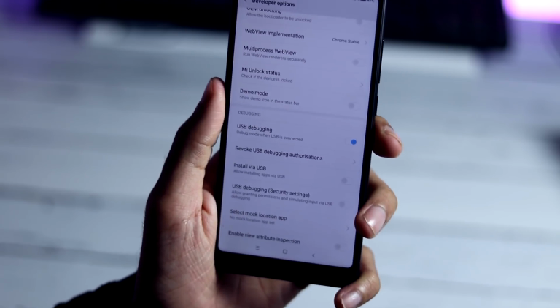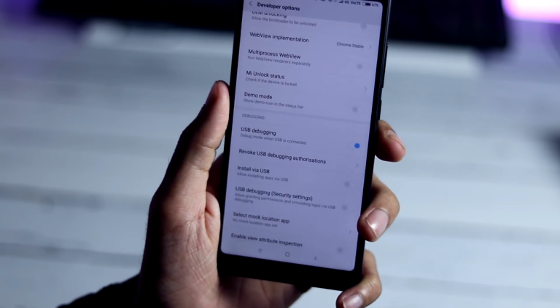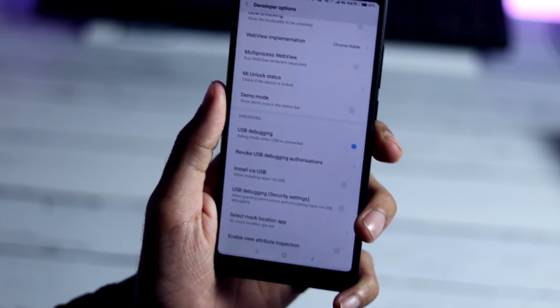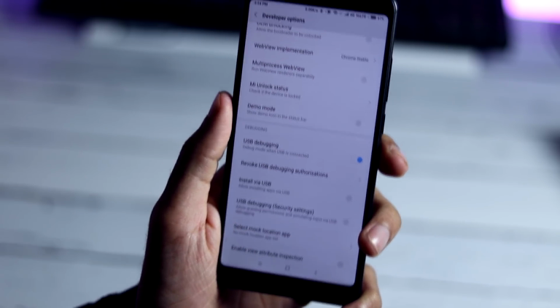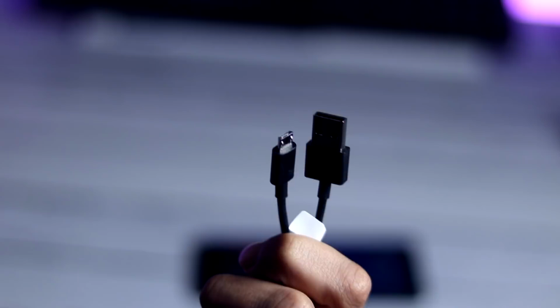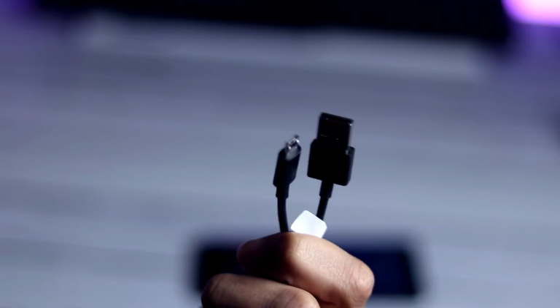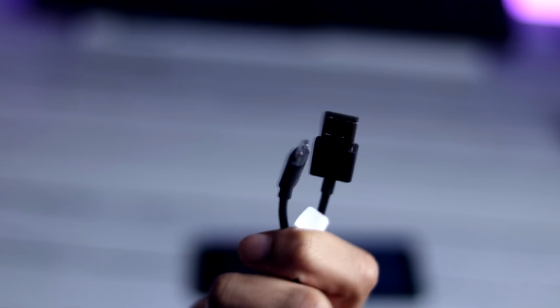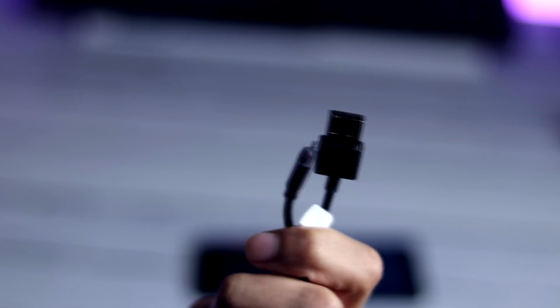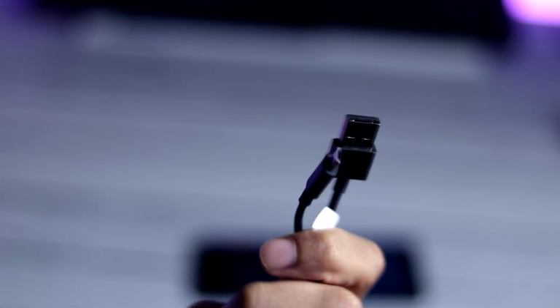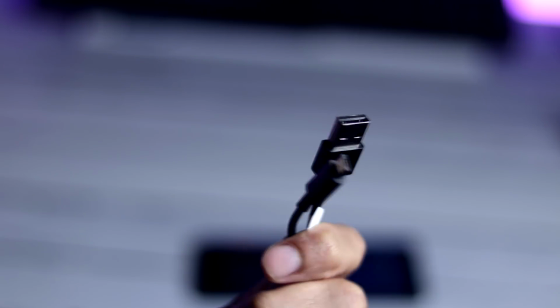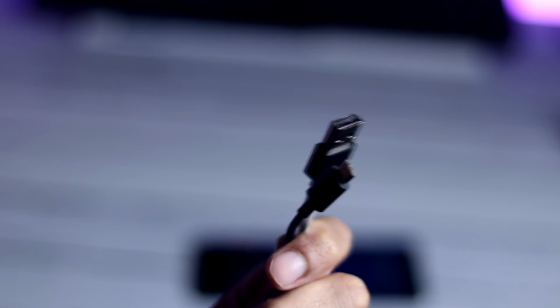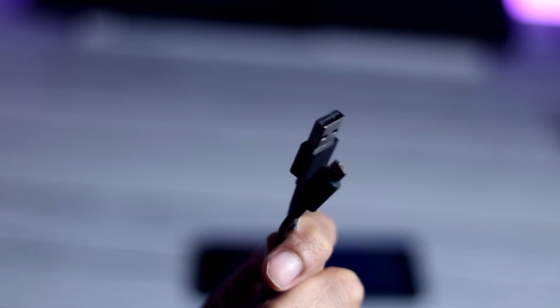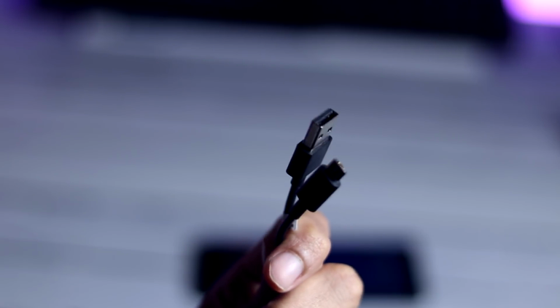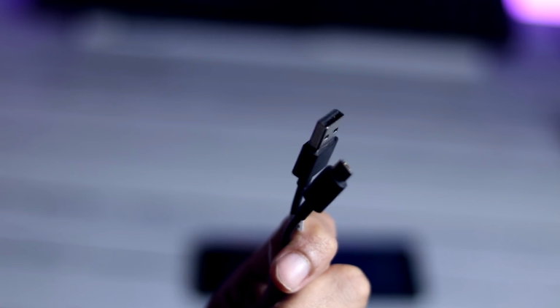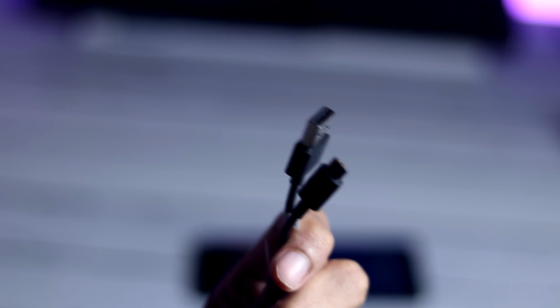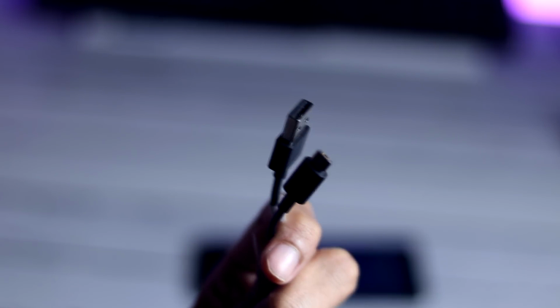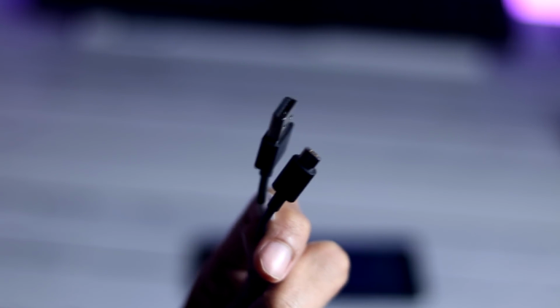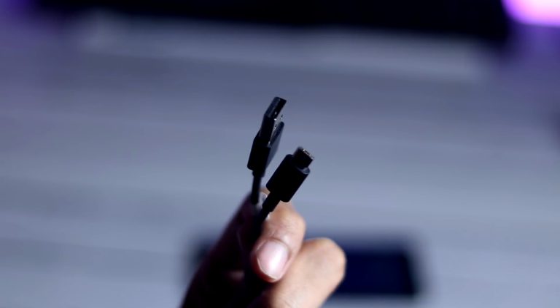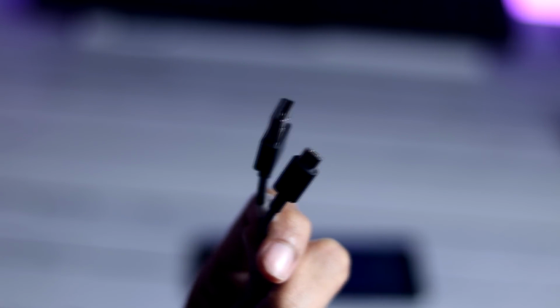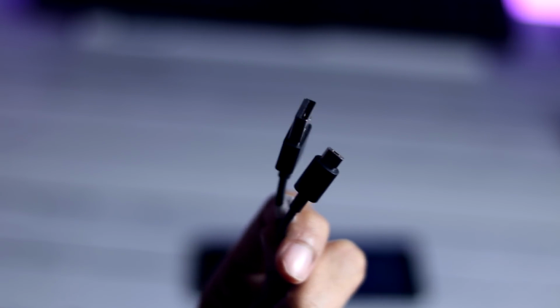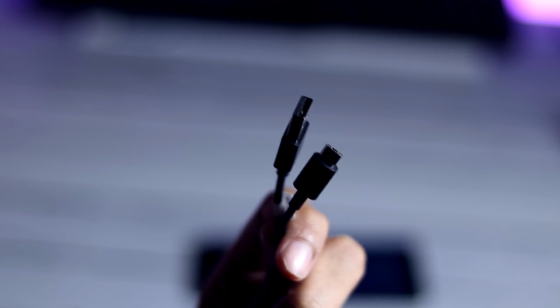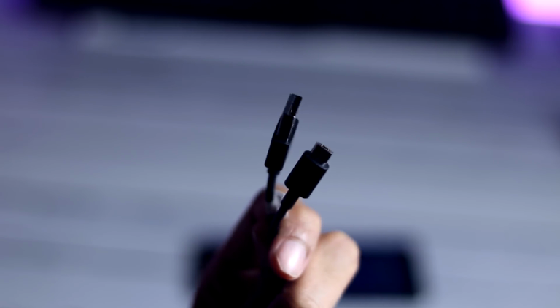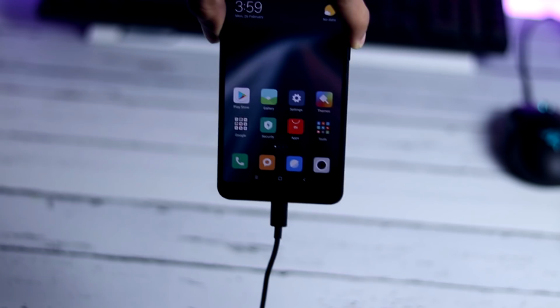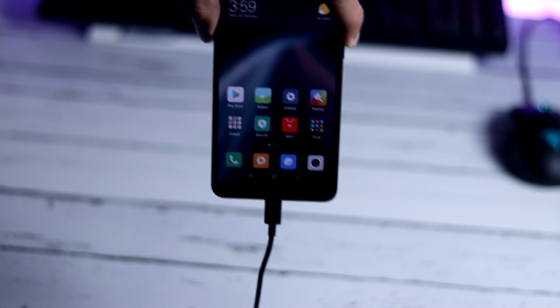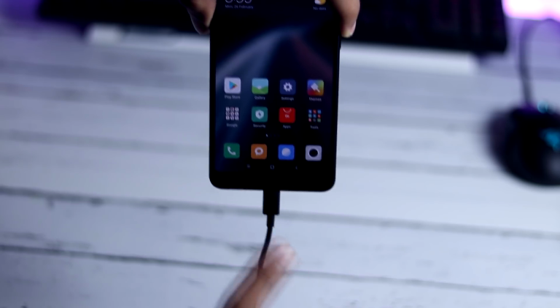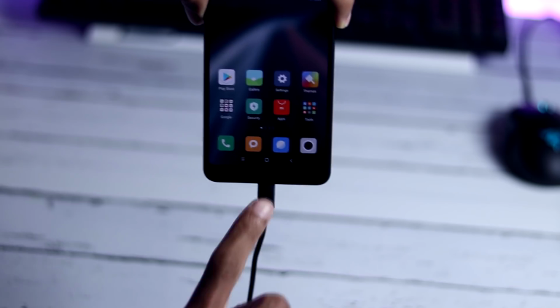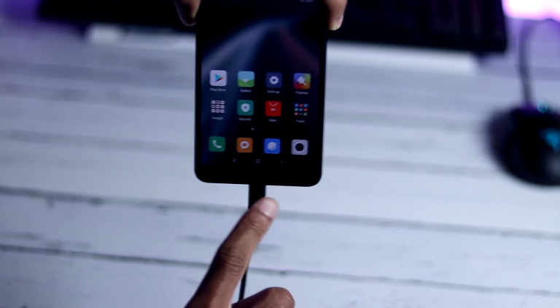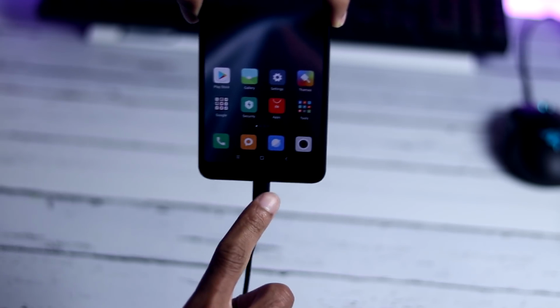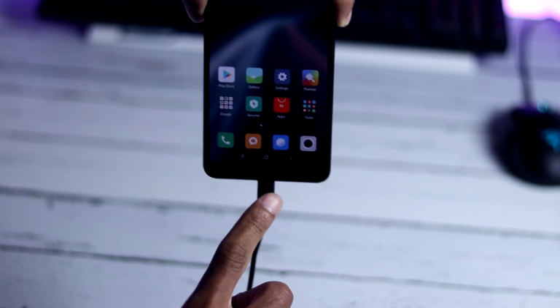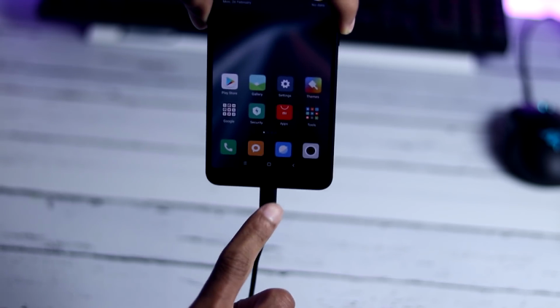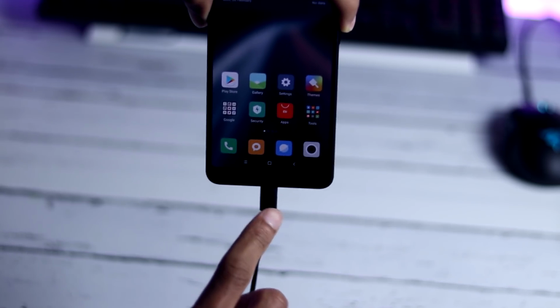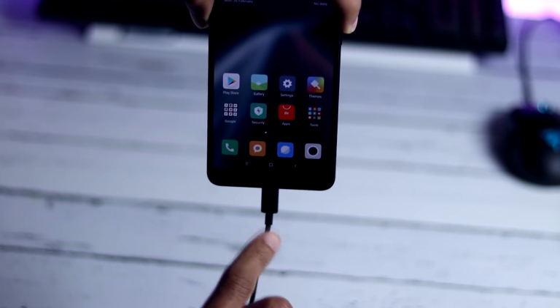Now take the micro USB cable you got with your phone, connect one end to the PC and the other end to your phone.